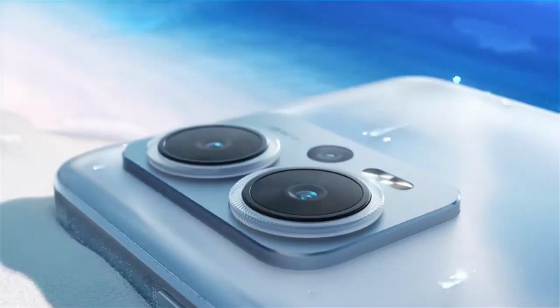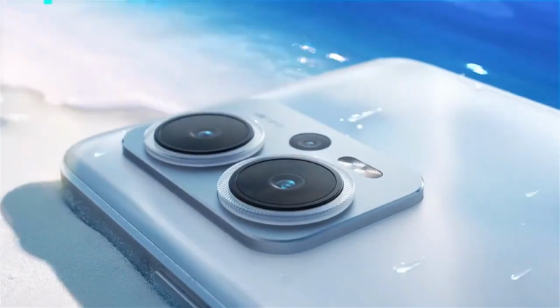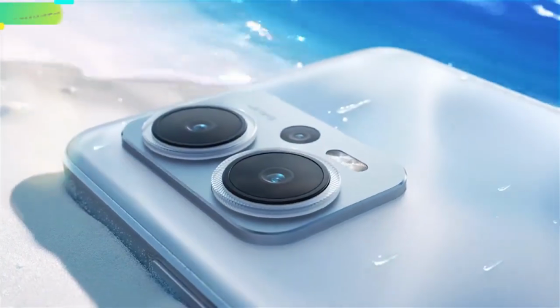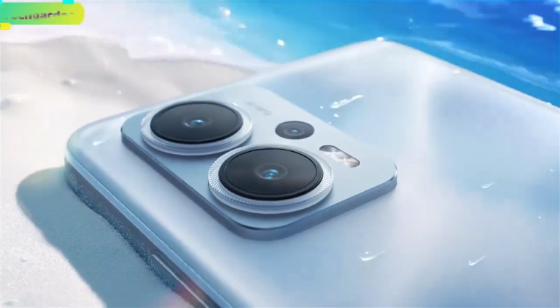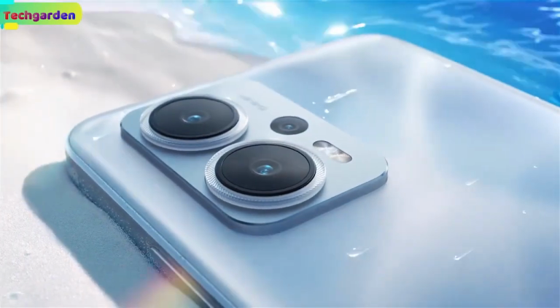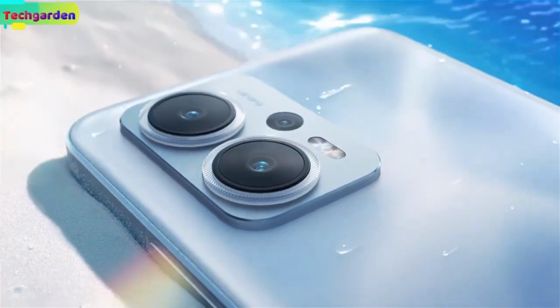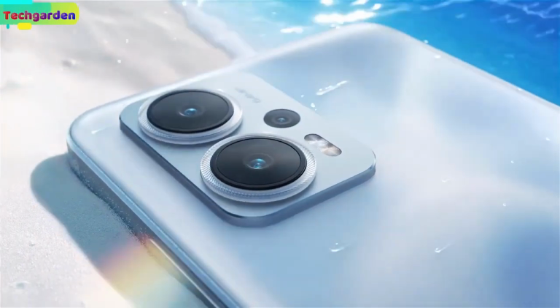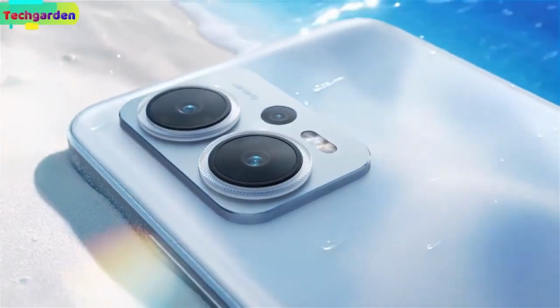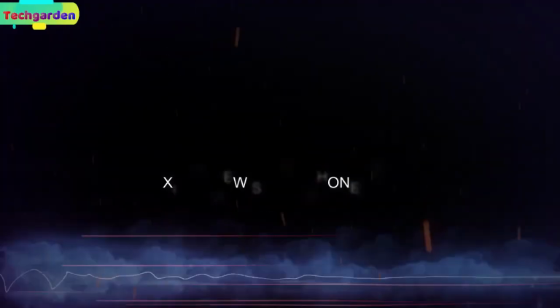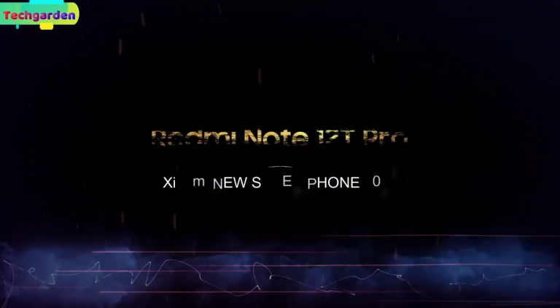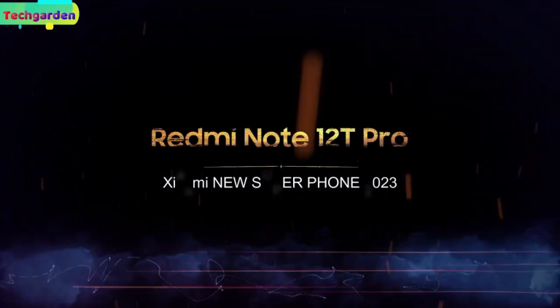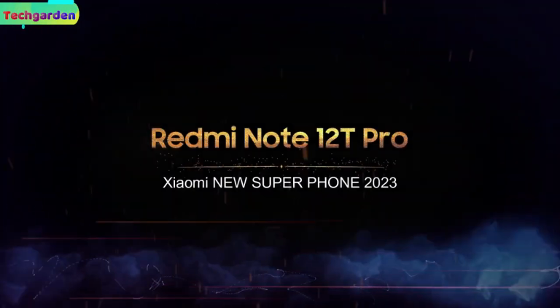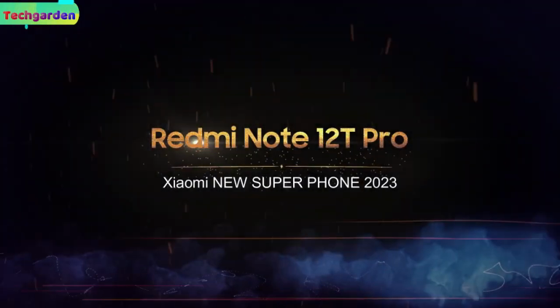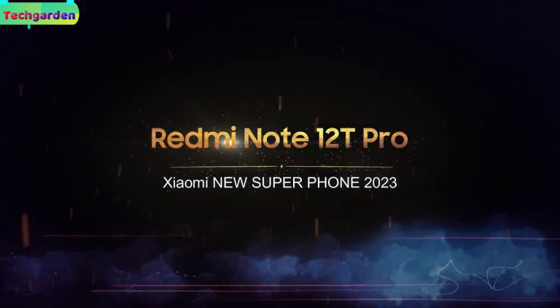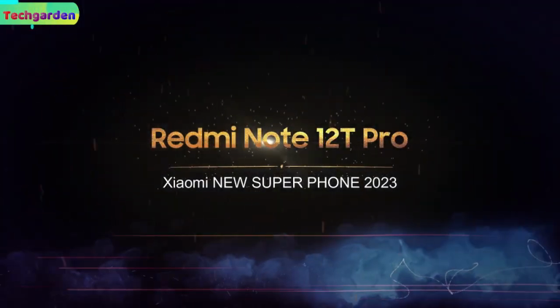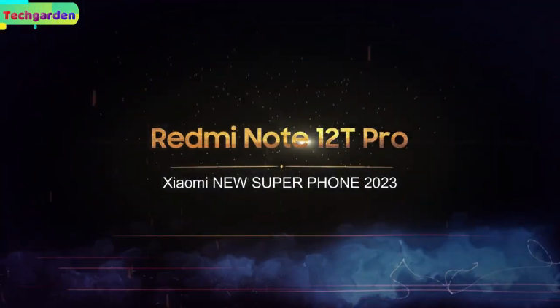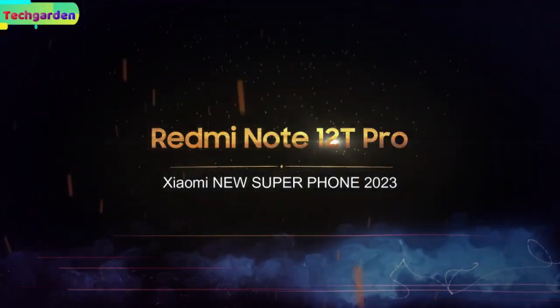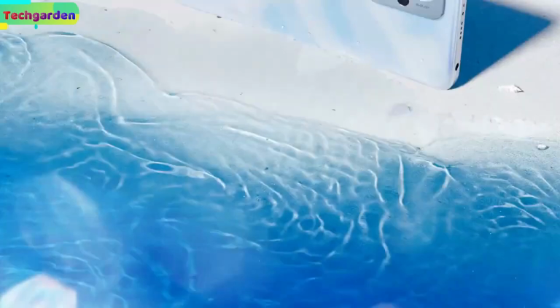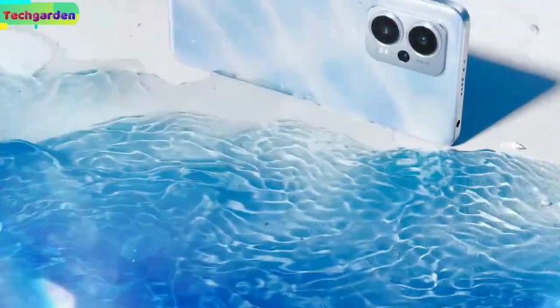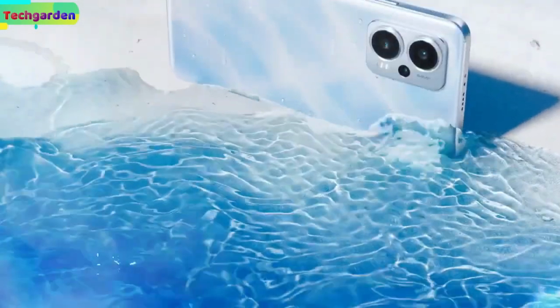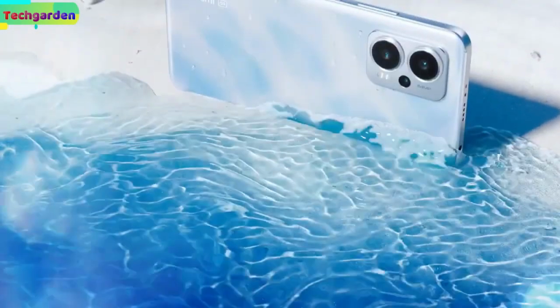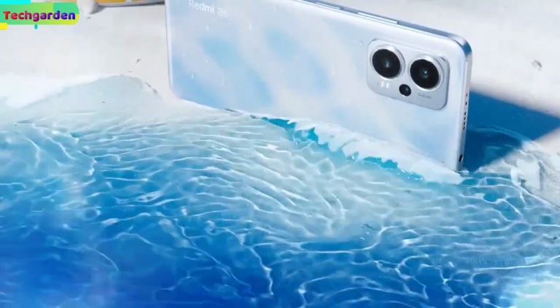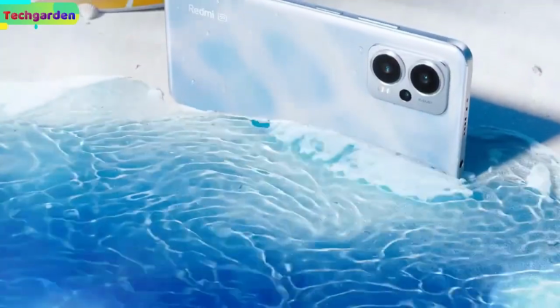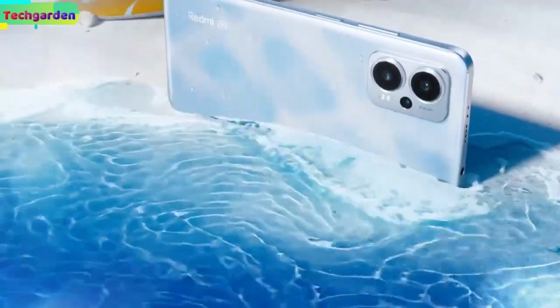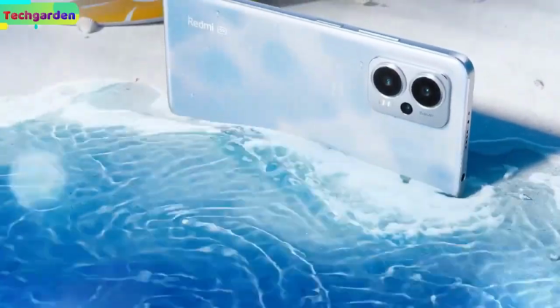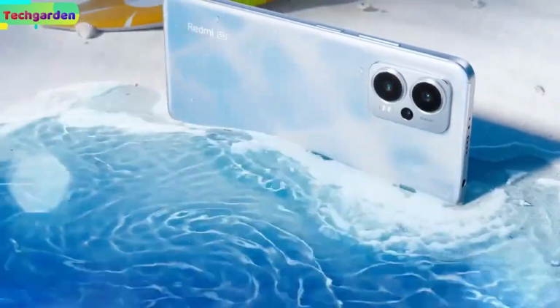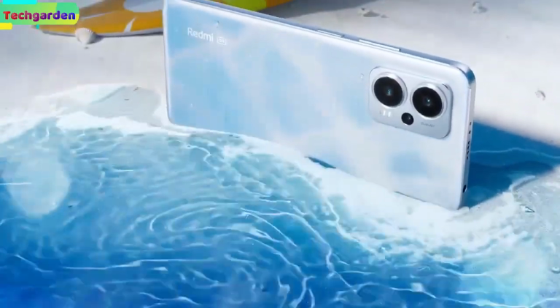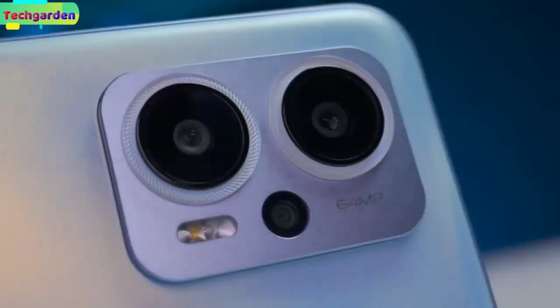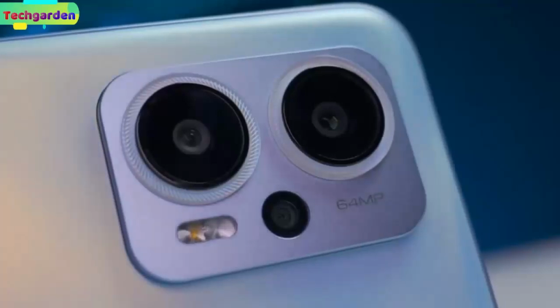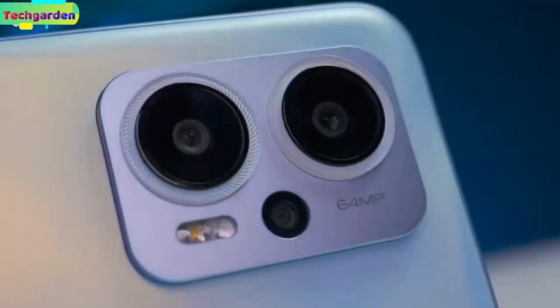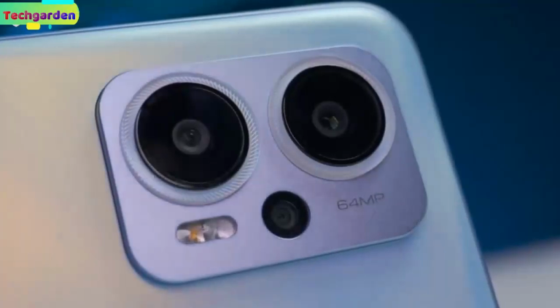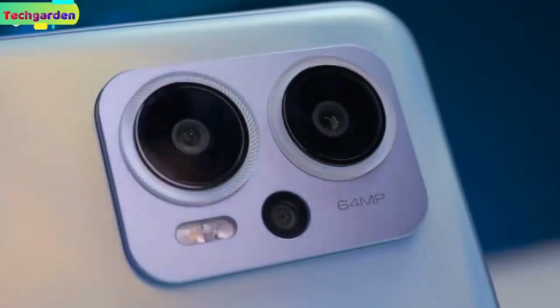Welcome back to my review of the Redmi Note 12T Pro, a powerful mid-range smartphone with amazing features.